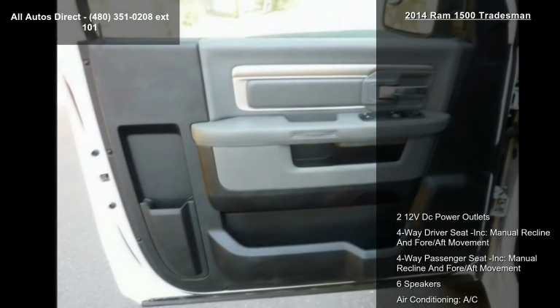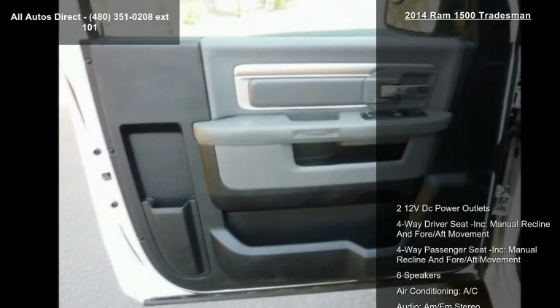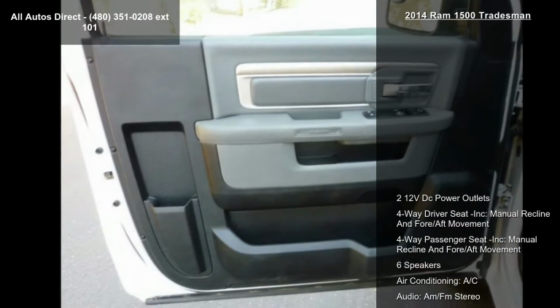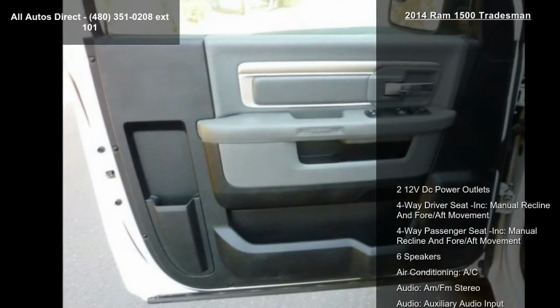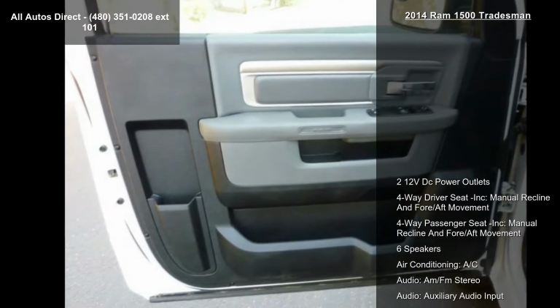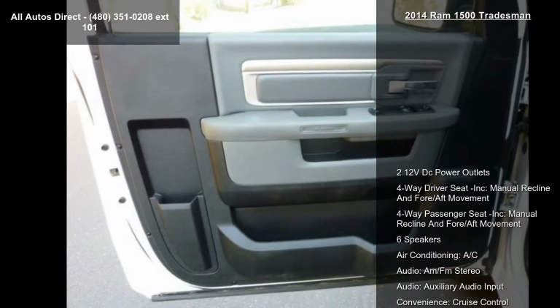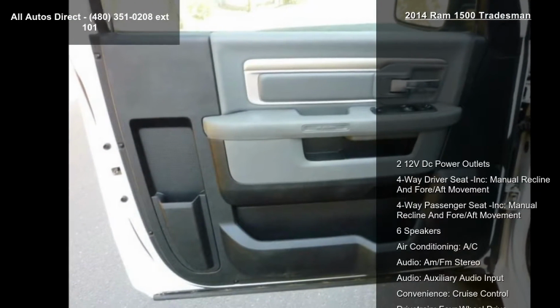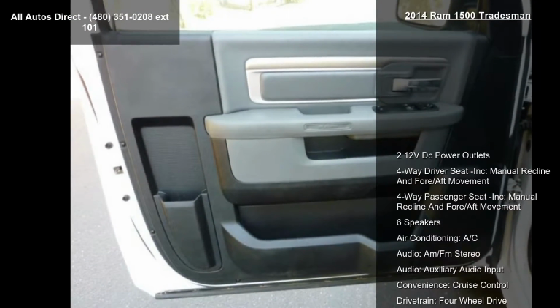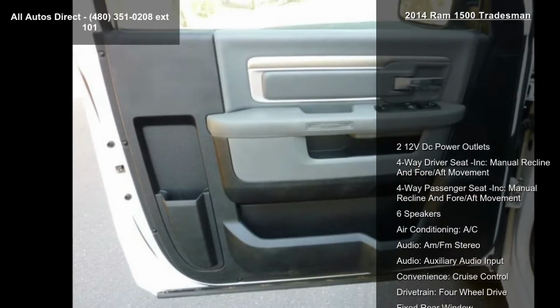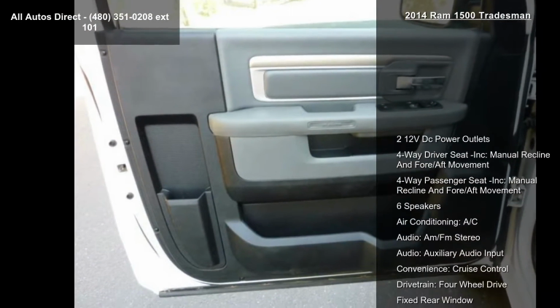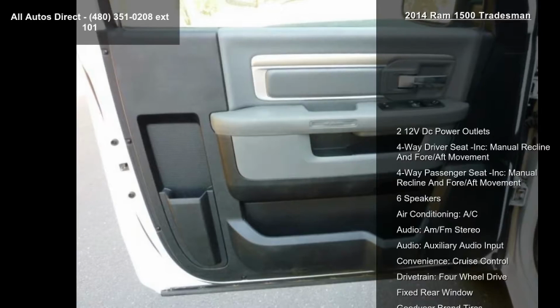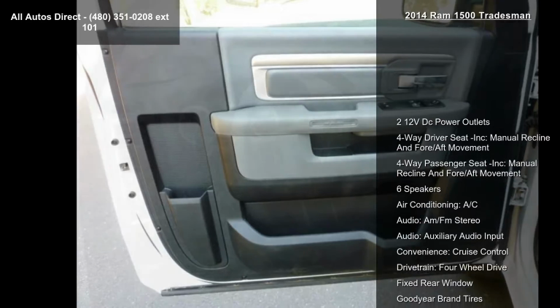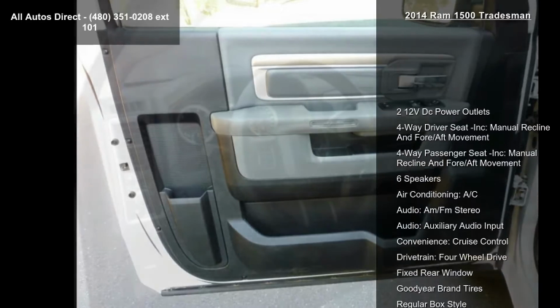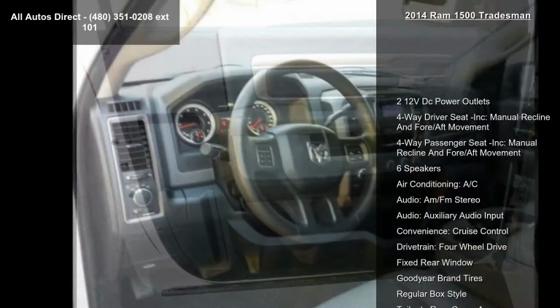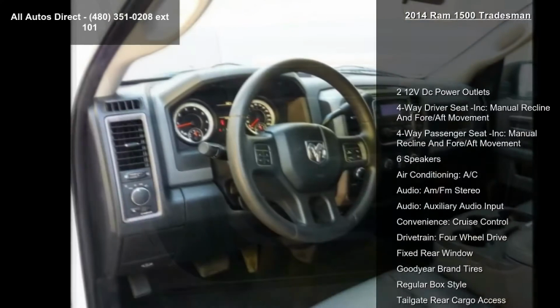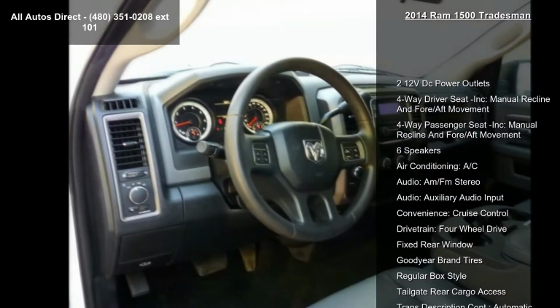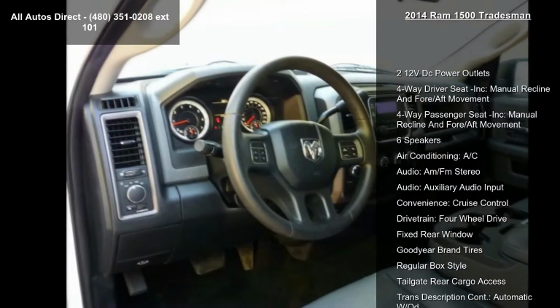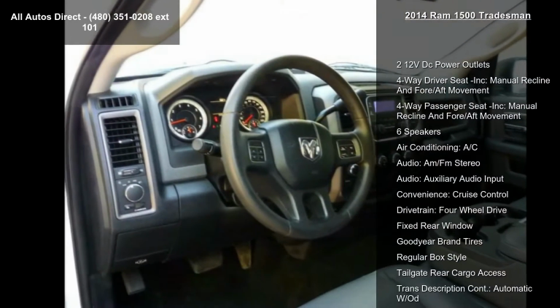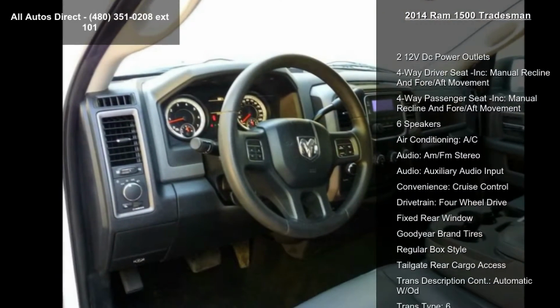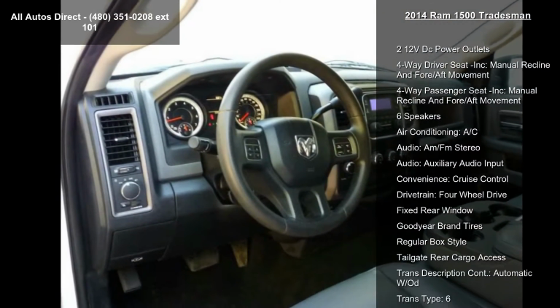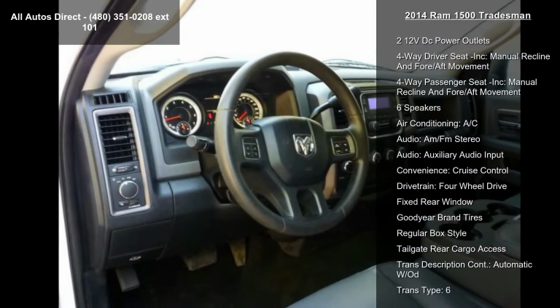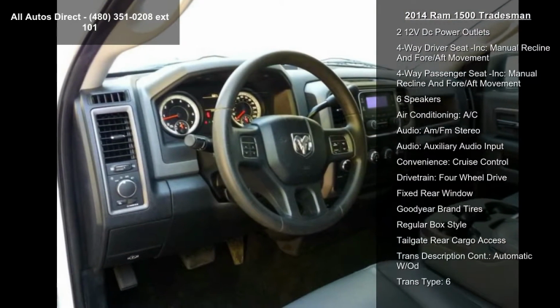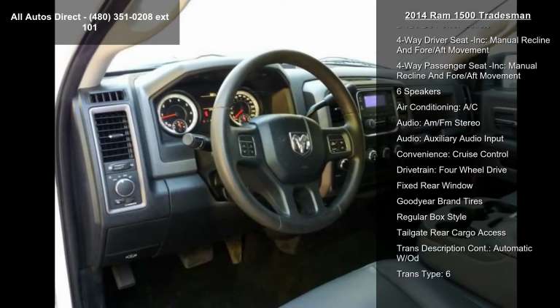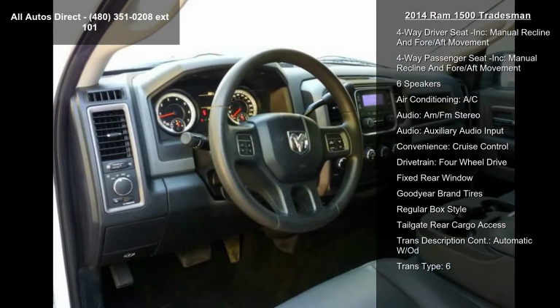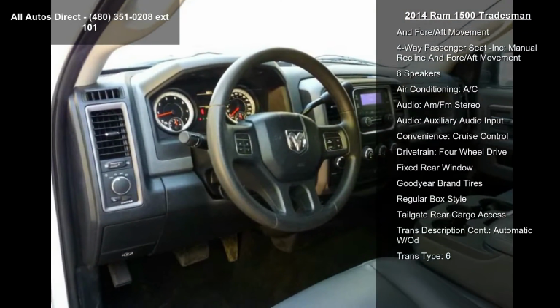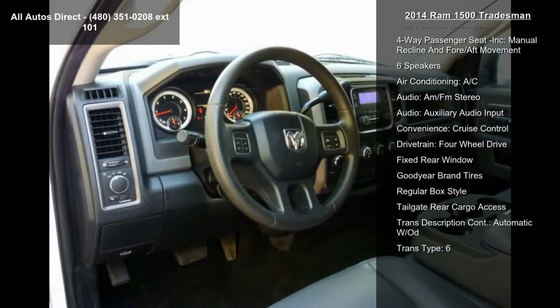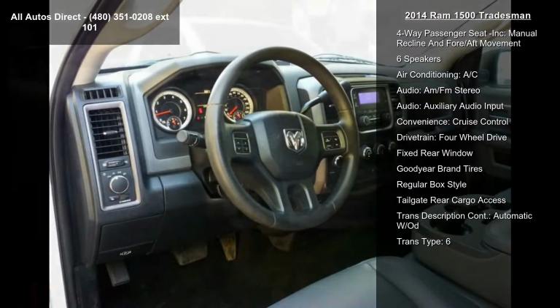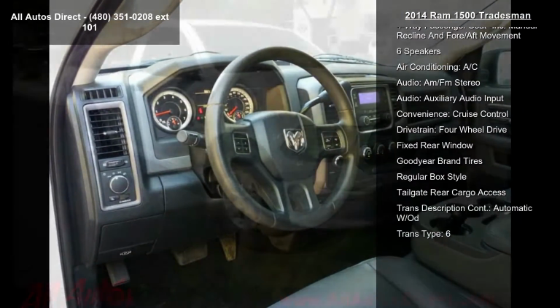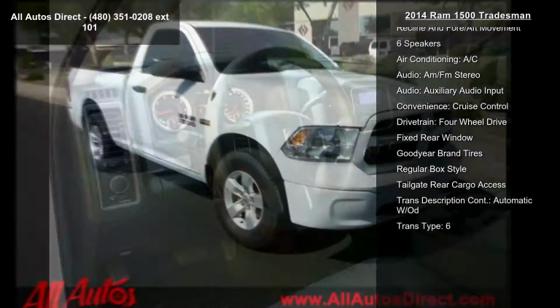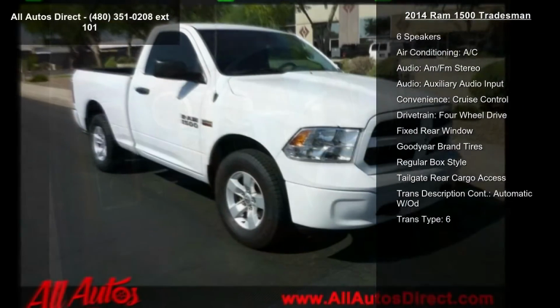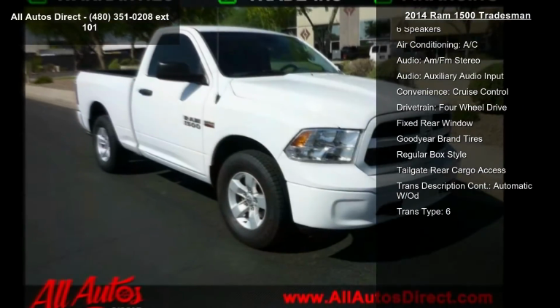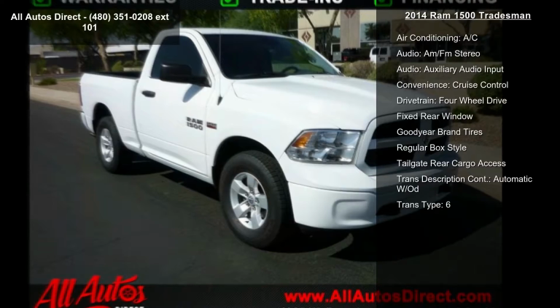Audio features include an AM/FM stereo with auxiliary audio input. For convenience, the vehicle also includes cruise control, and for the drivetrain, 4-wheel drive.